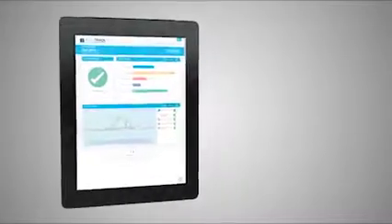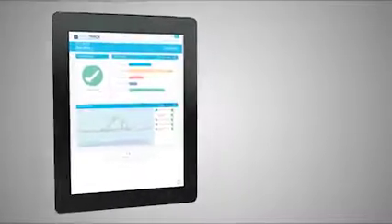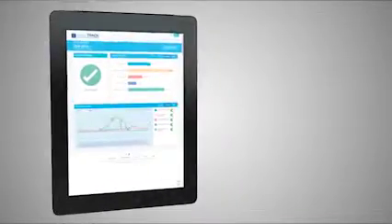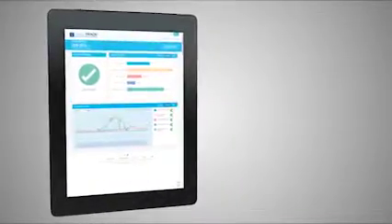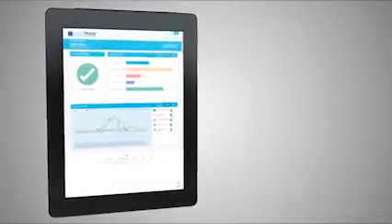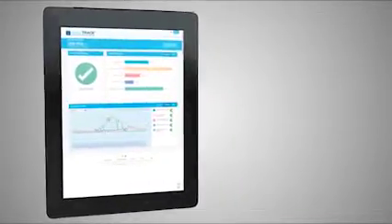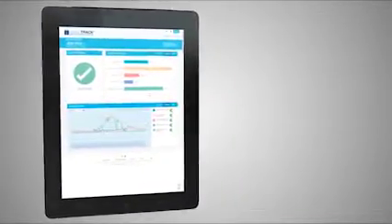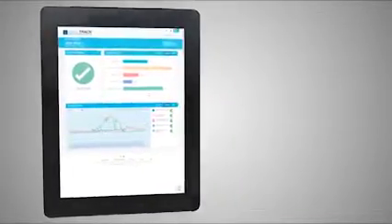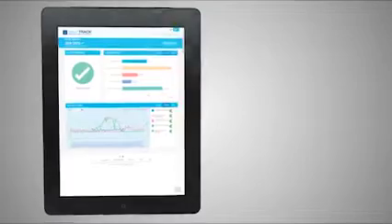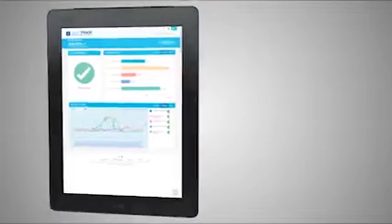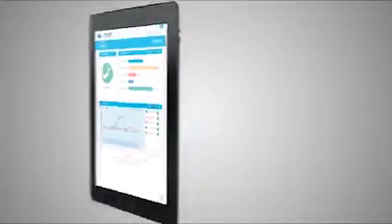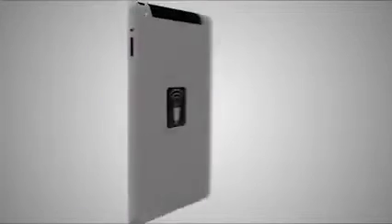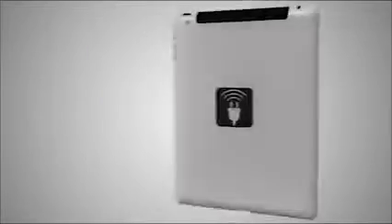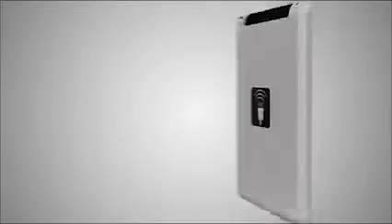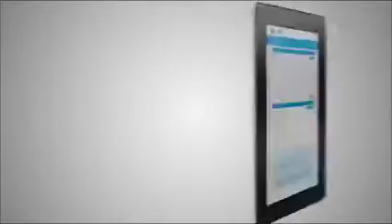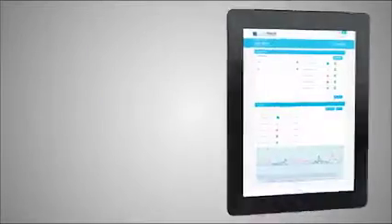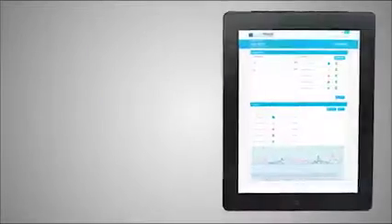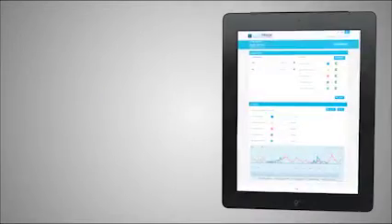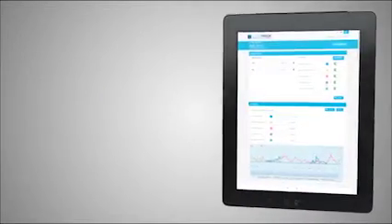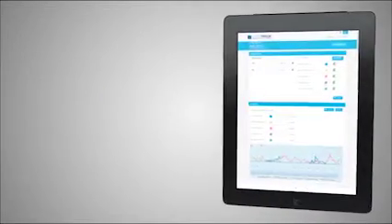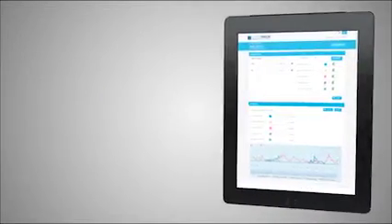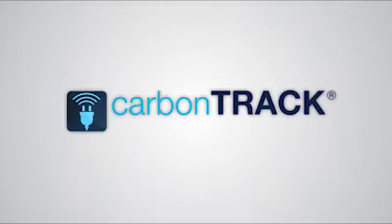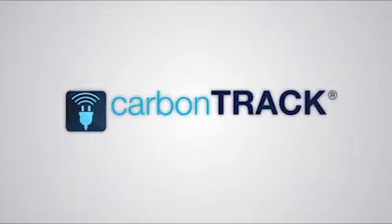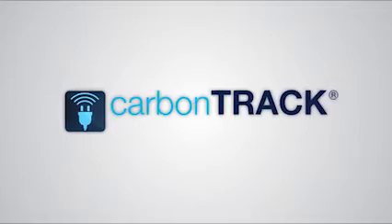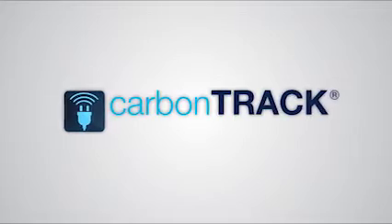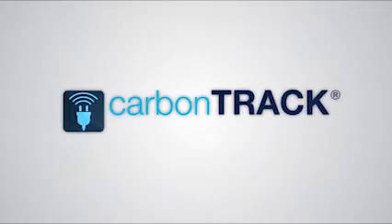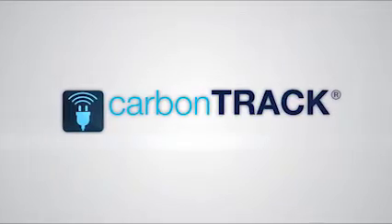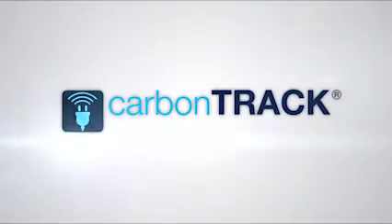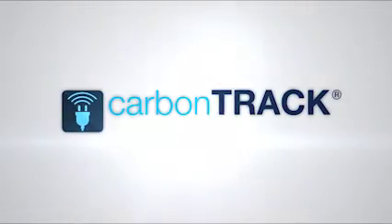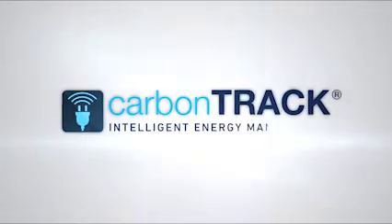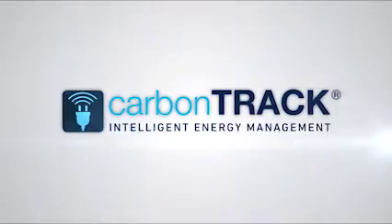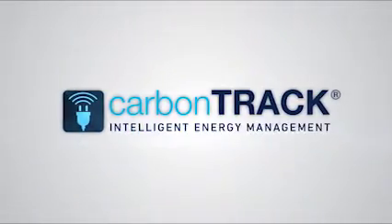A solar monitor wouldn't have been enough. With Carbon Track we've got intelligent energy management.